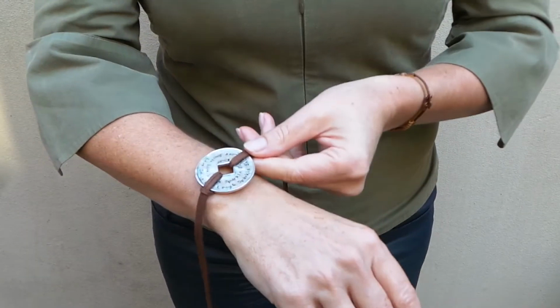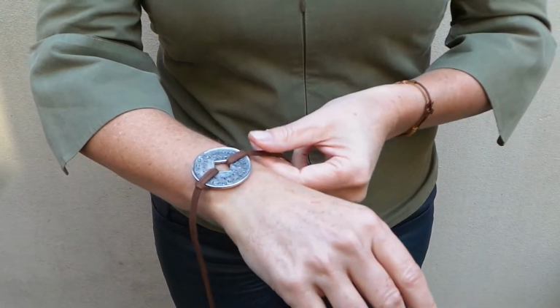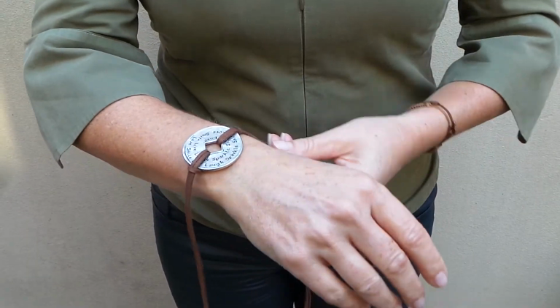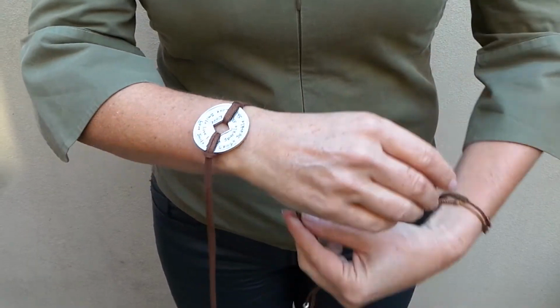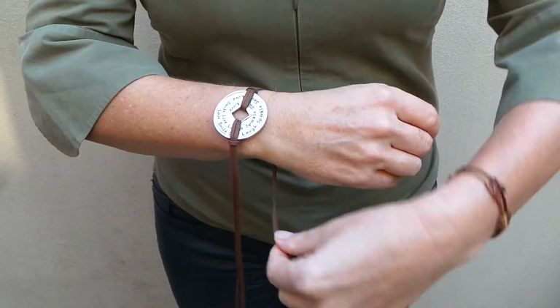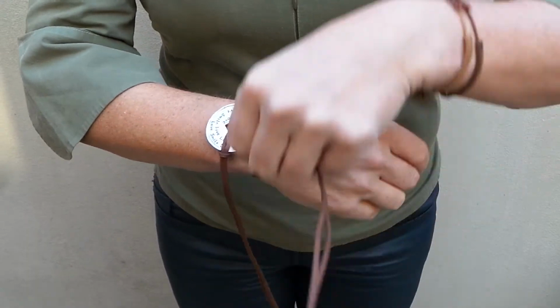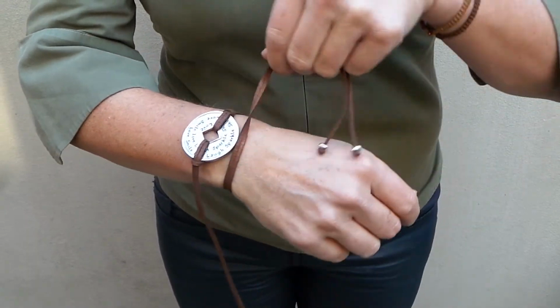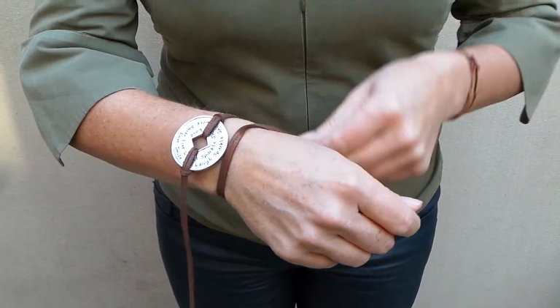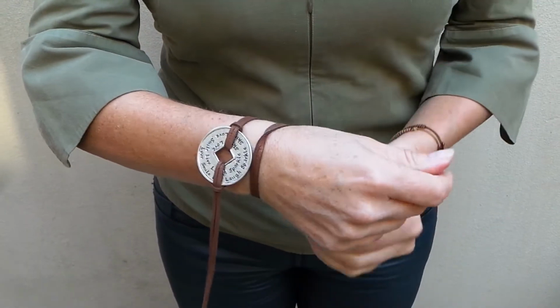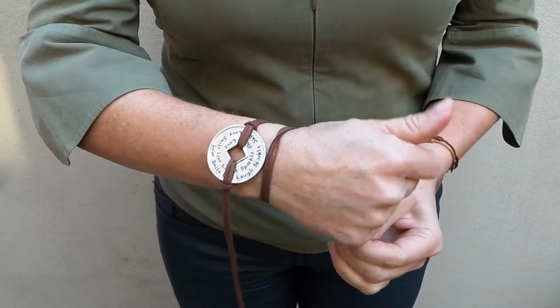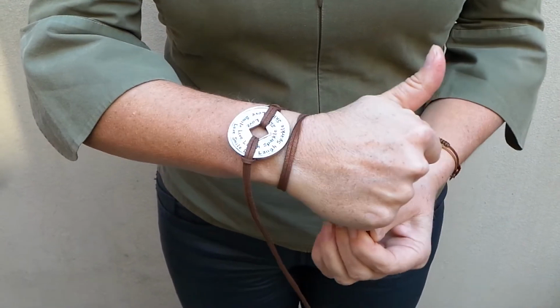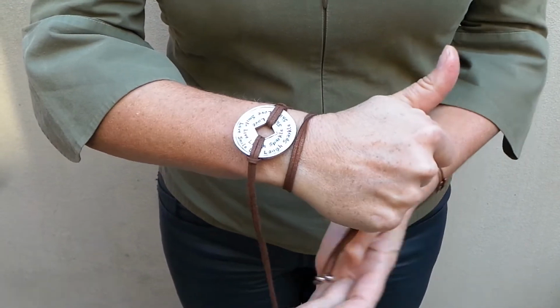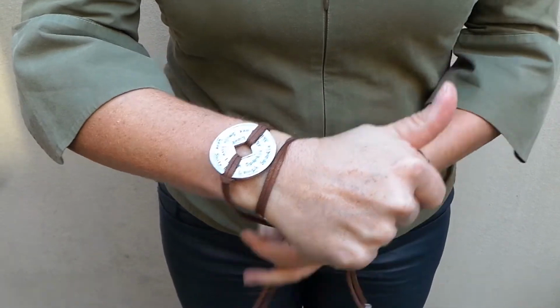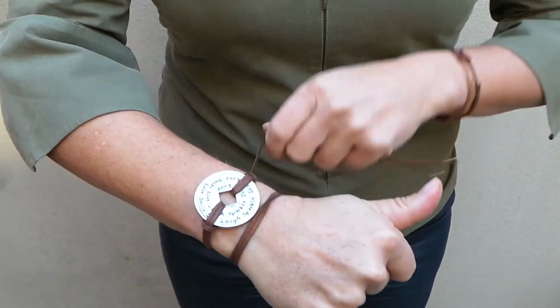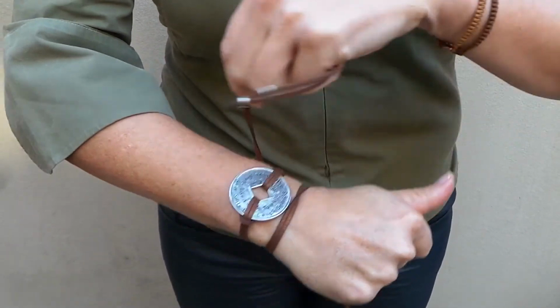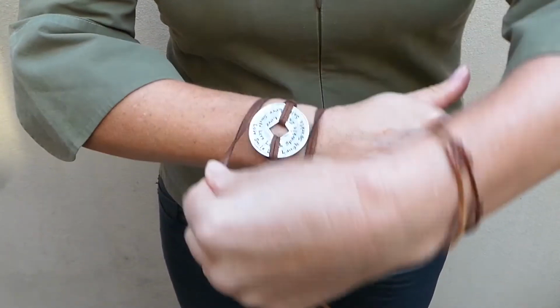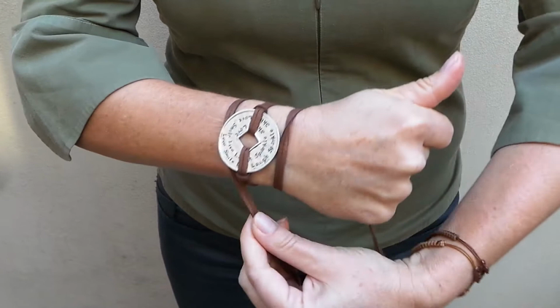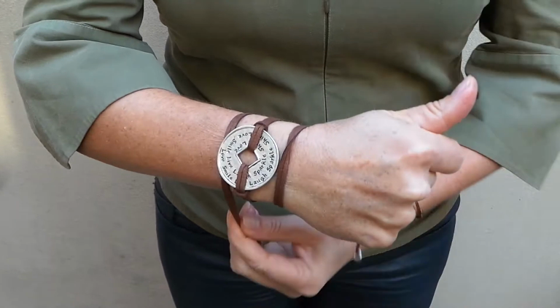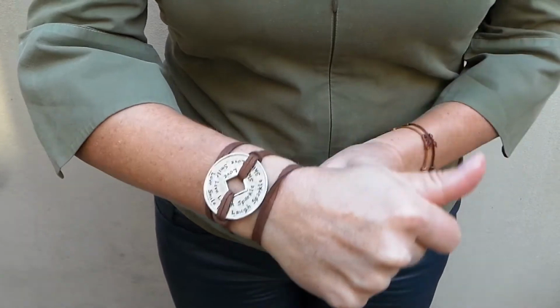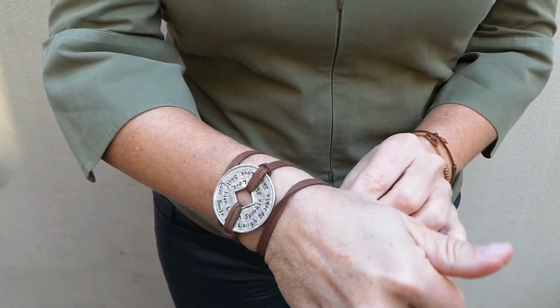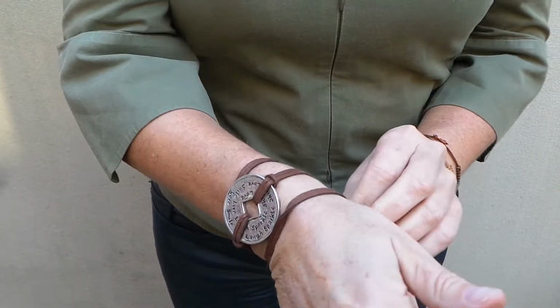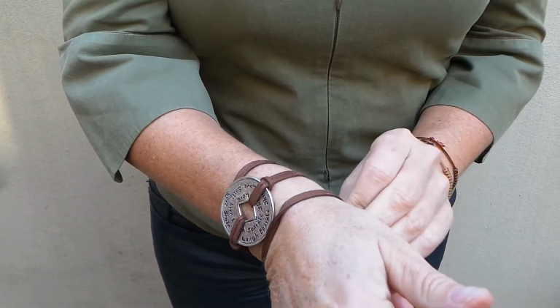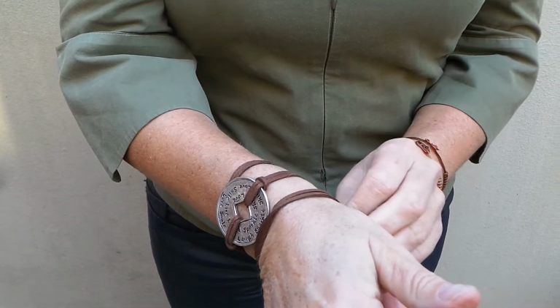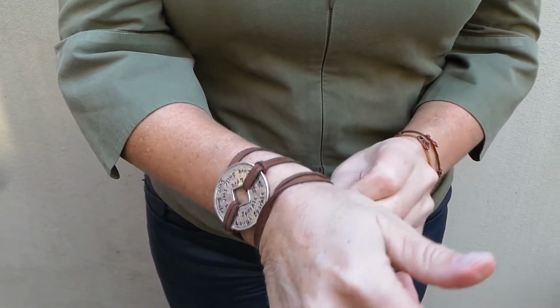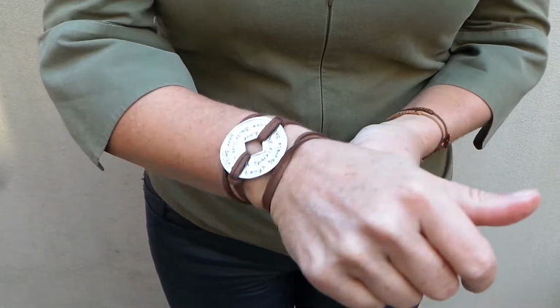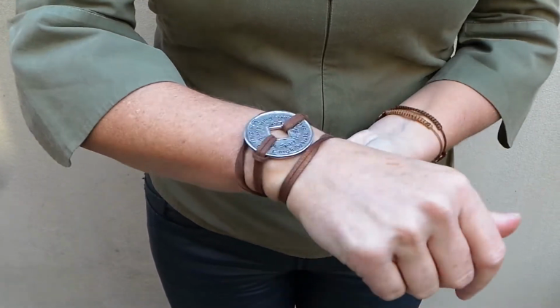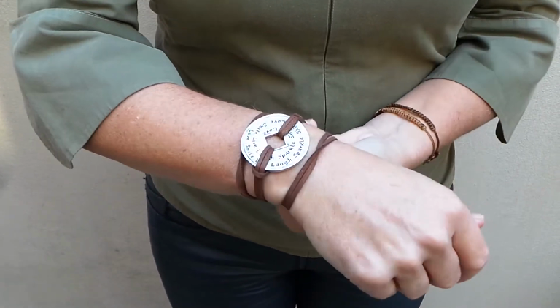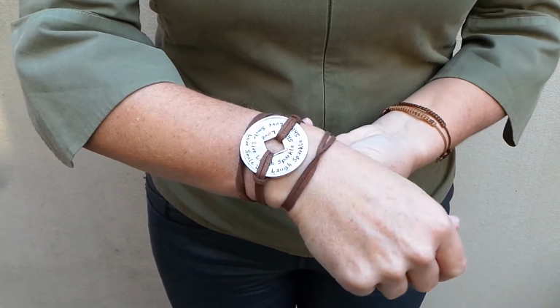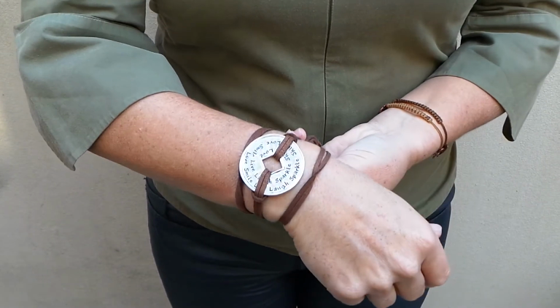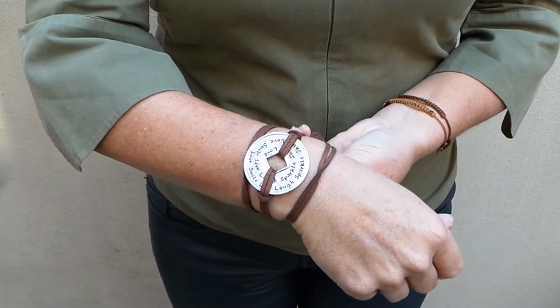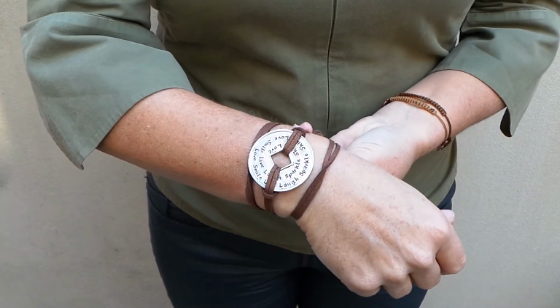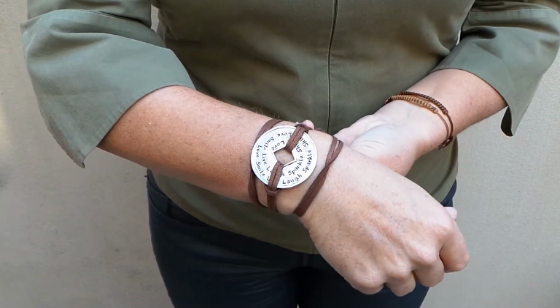You can also wear it as a bracelet — just put the buckle on your hand, wrap around the two straps, and make a knot.